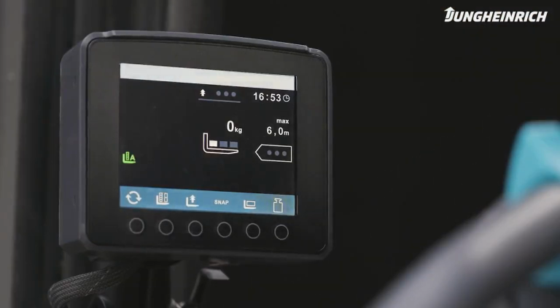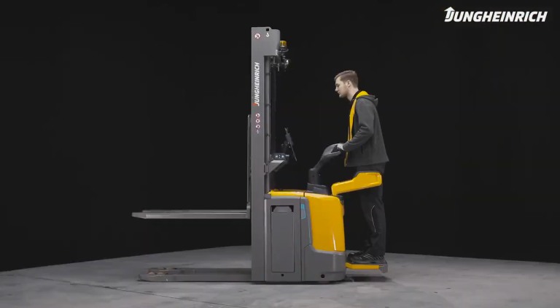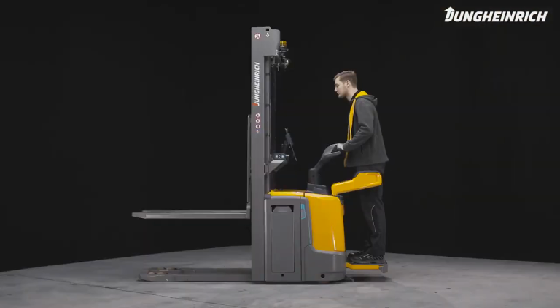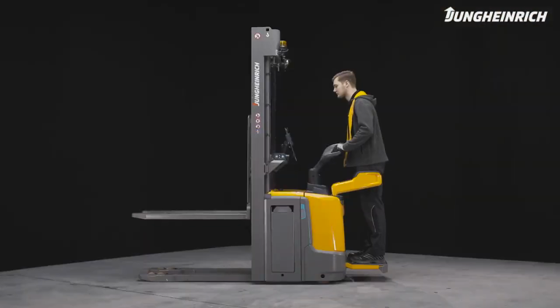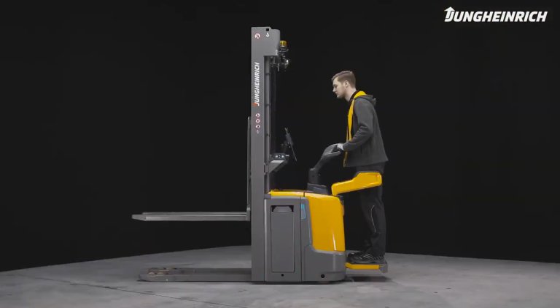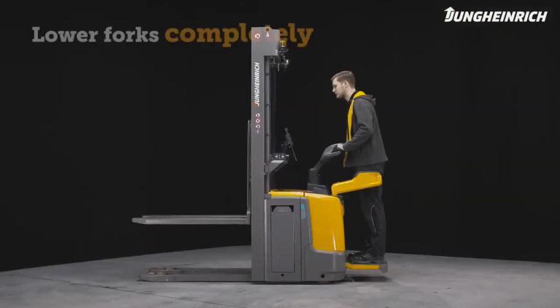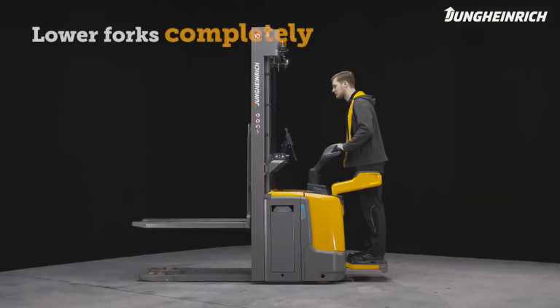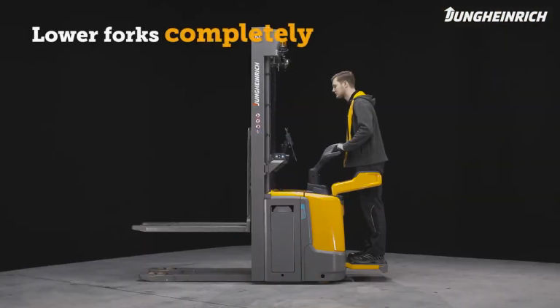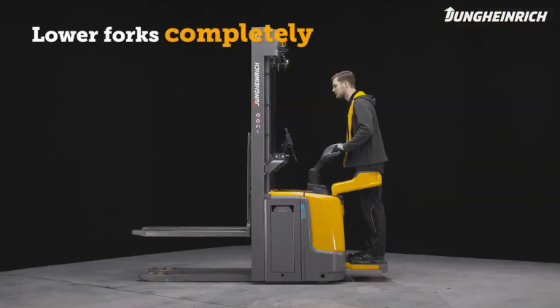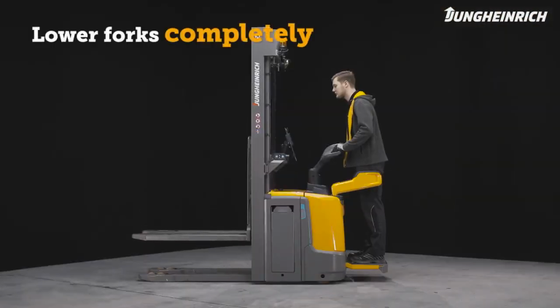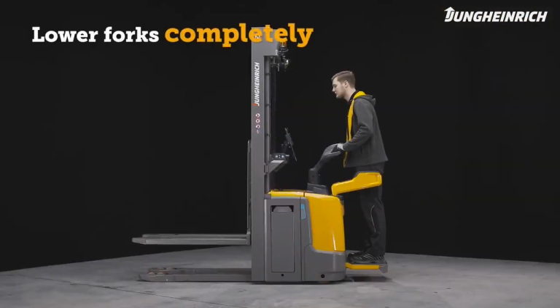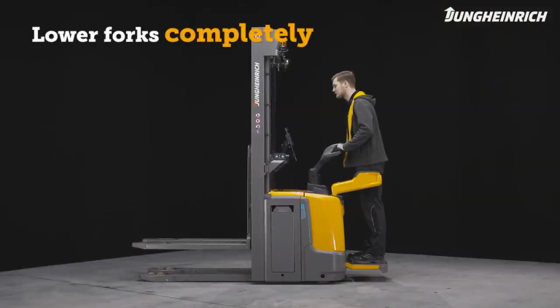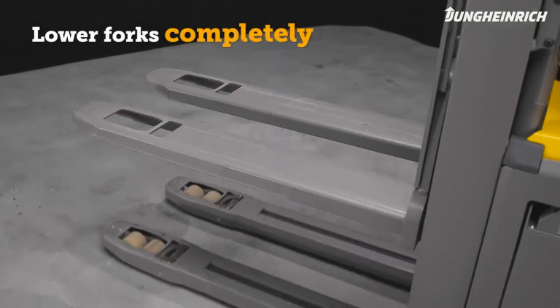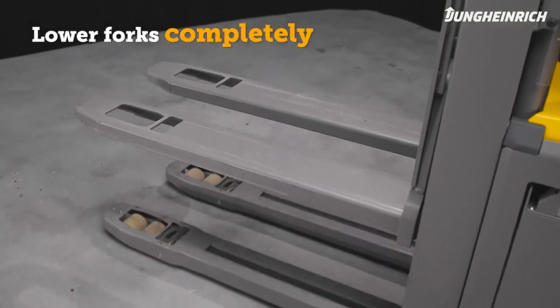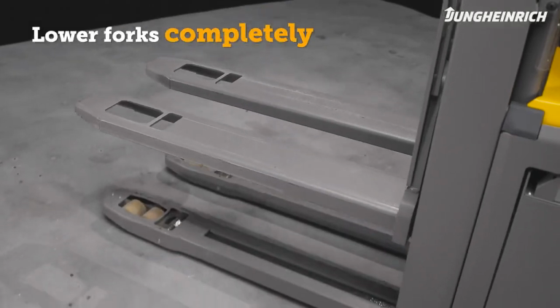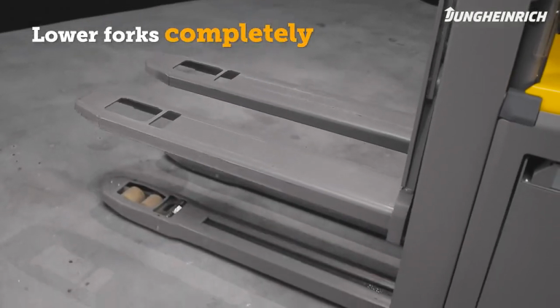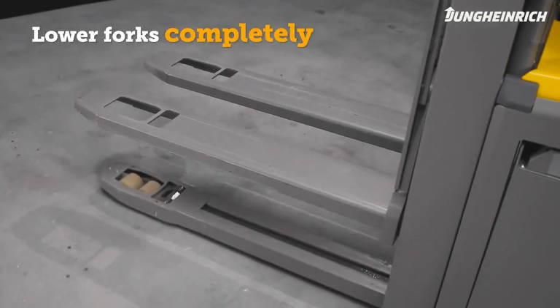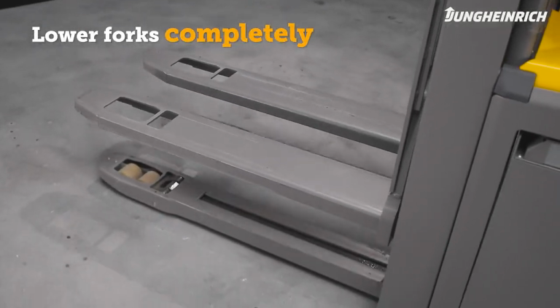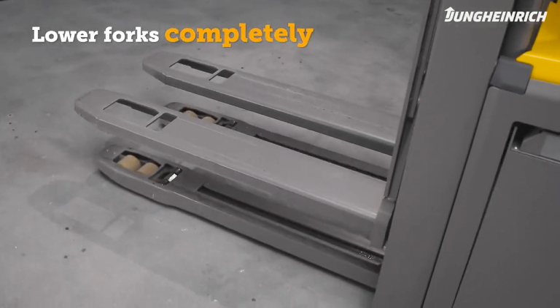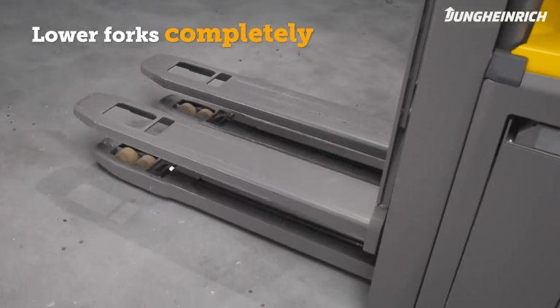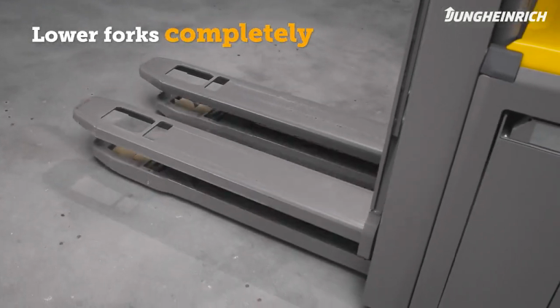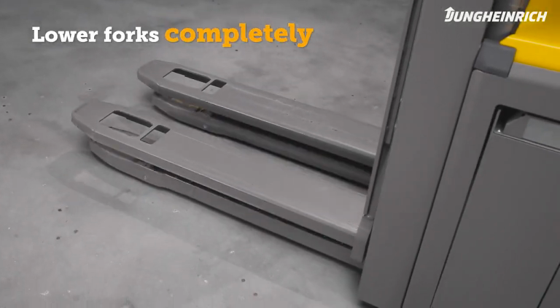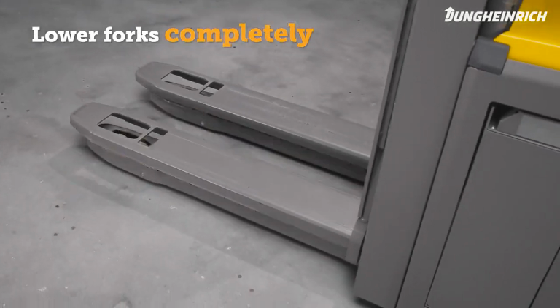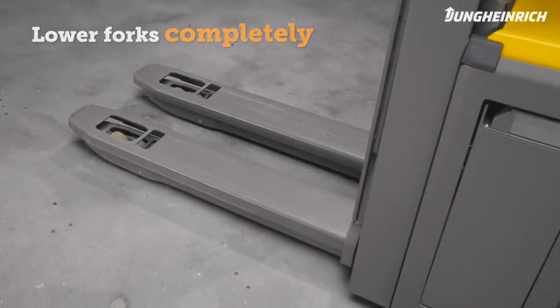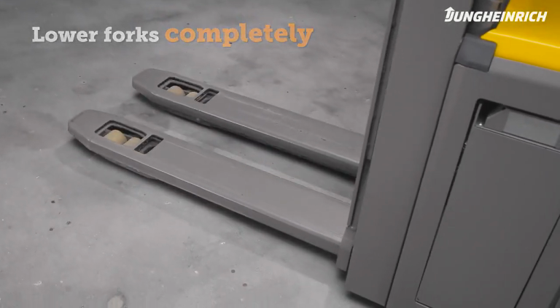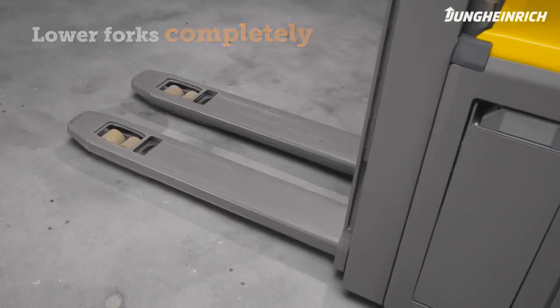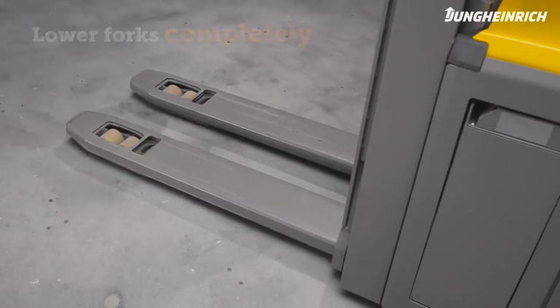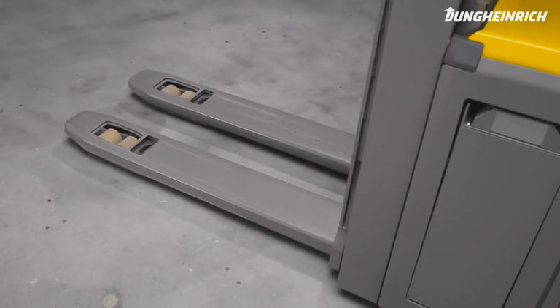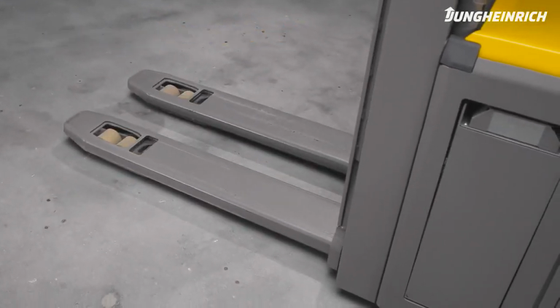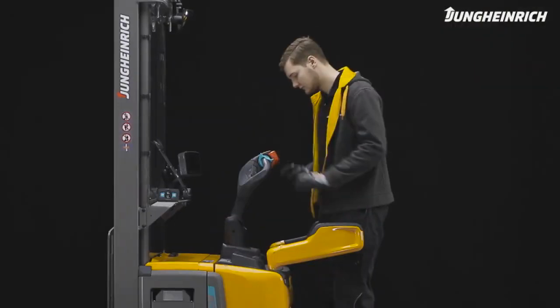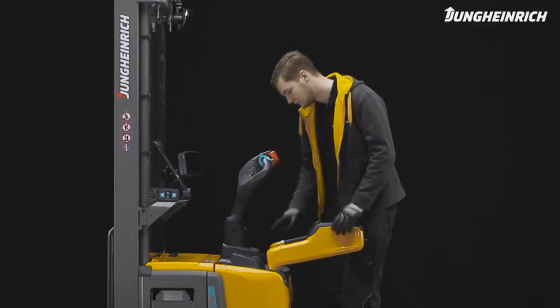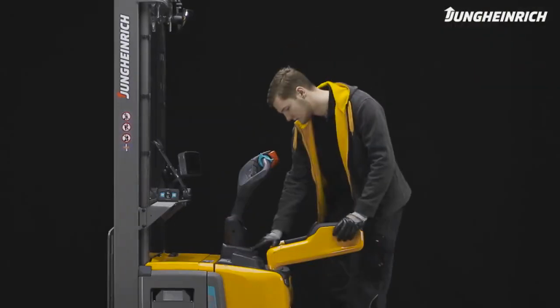When parking the truck, make sure the load section is completely lowered to avoid accidents. Turn off the truck.